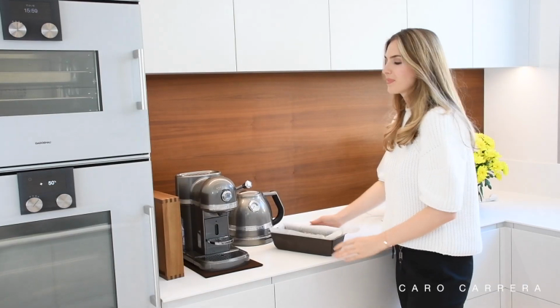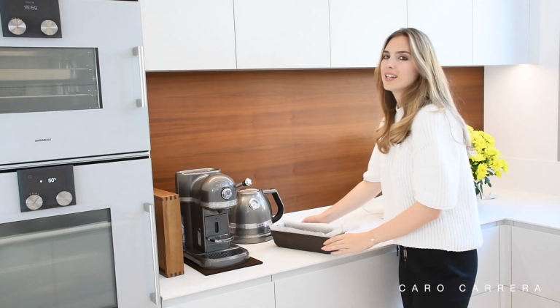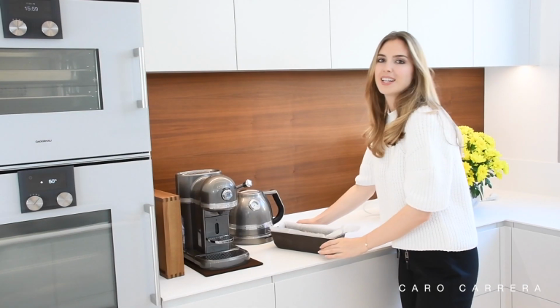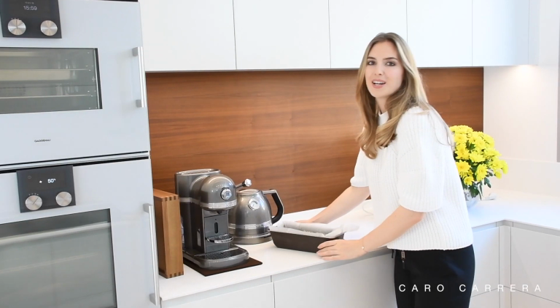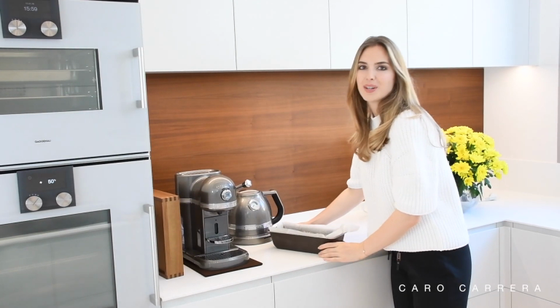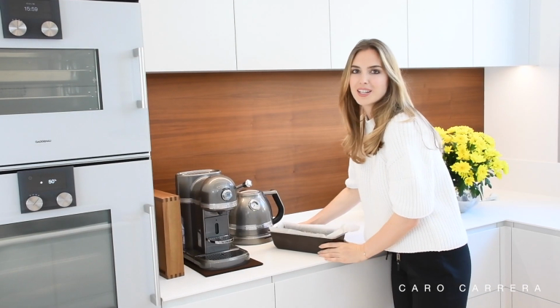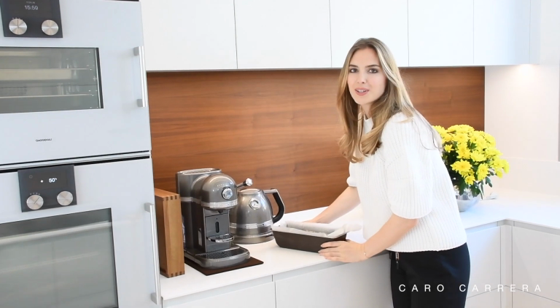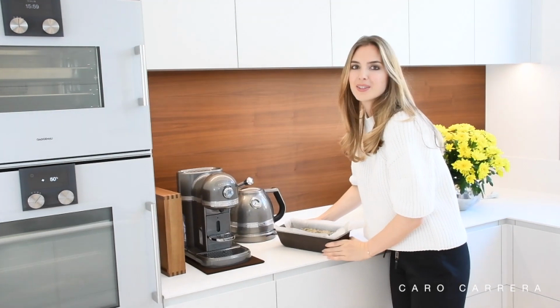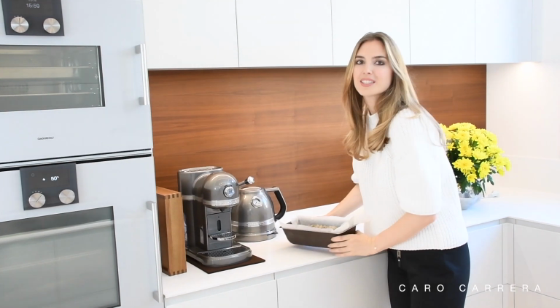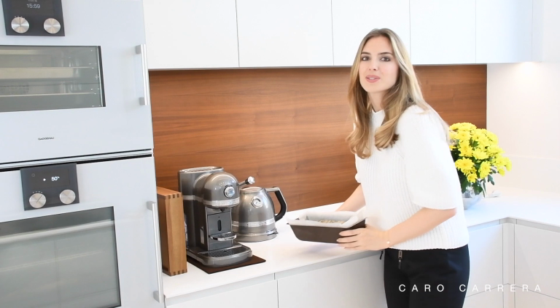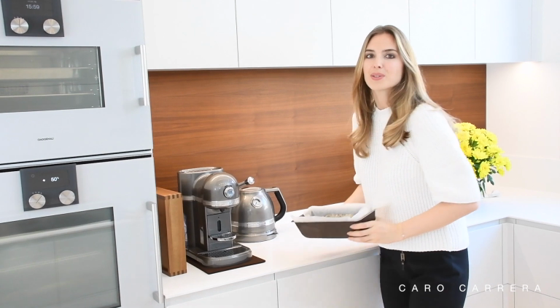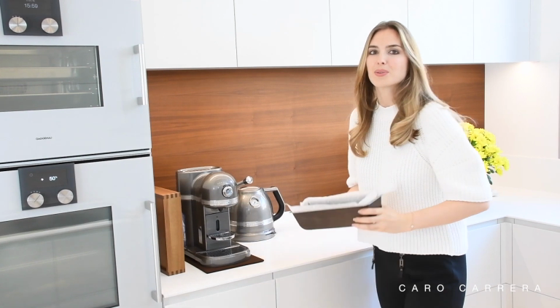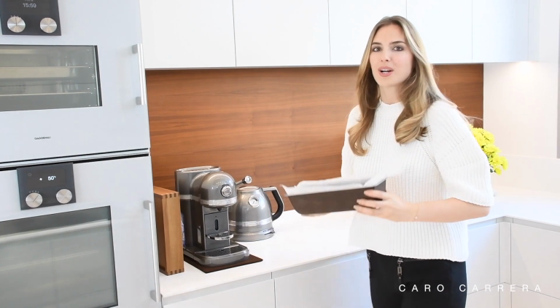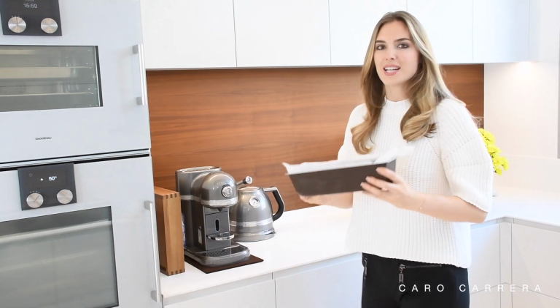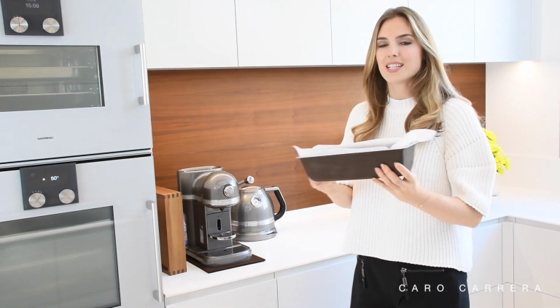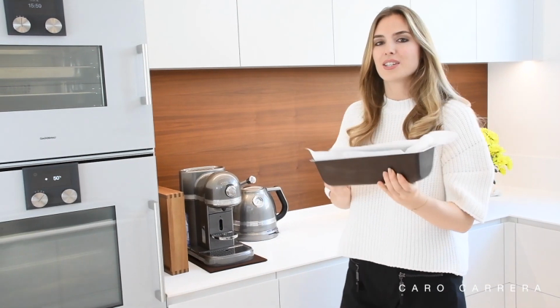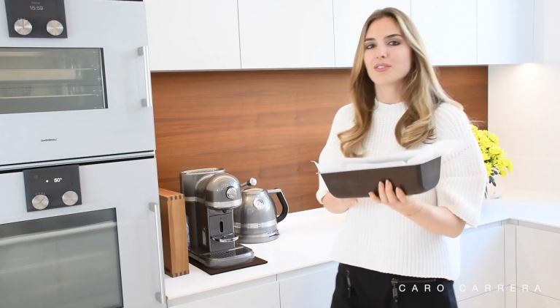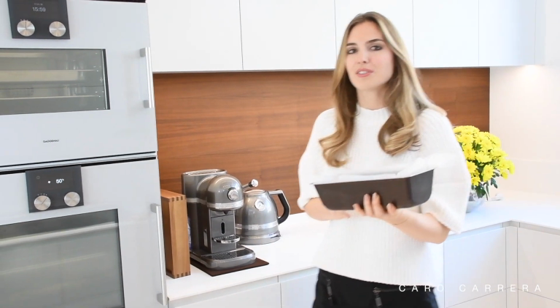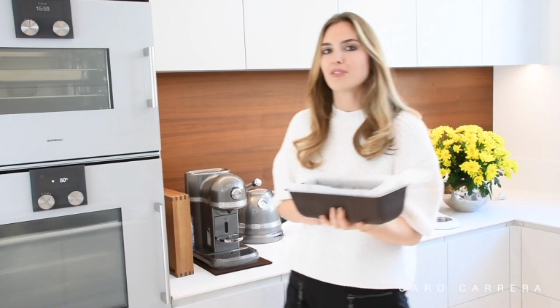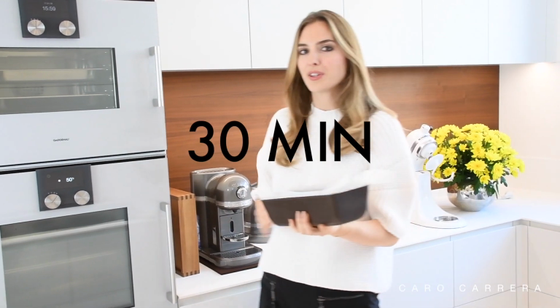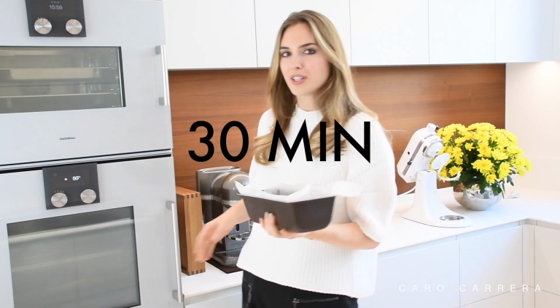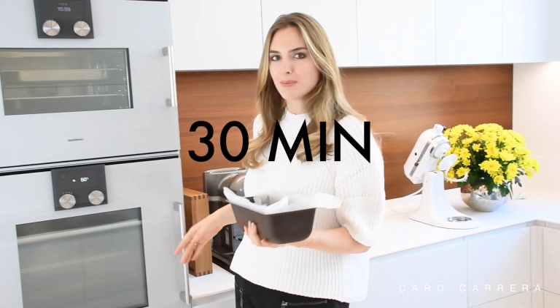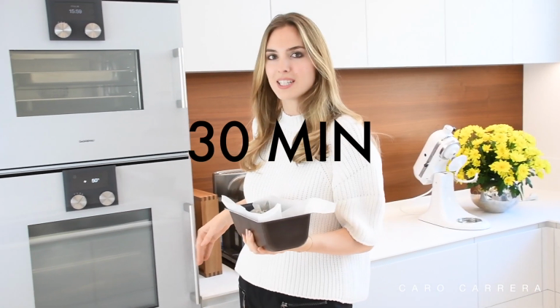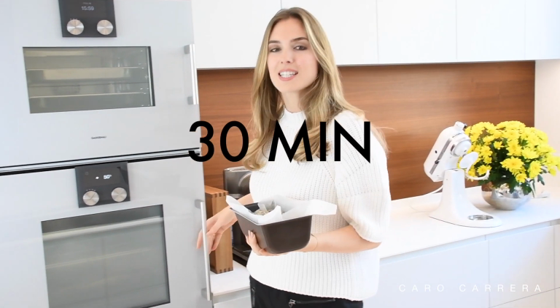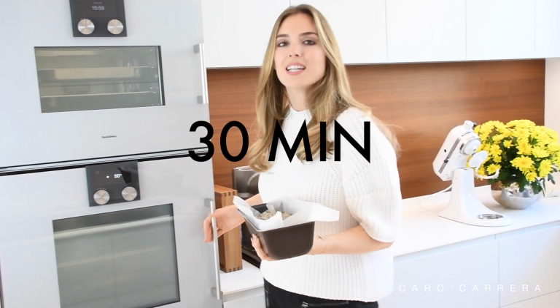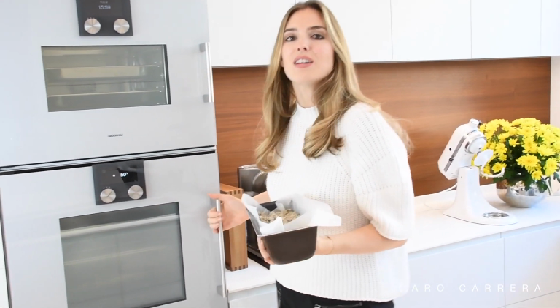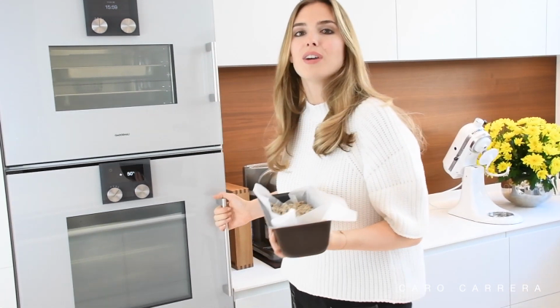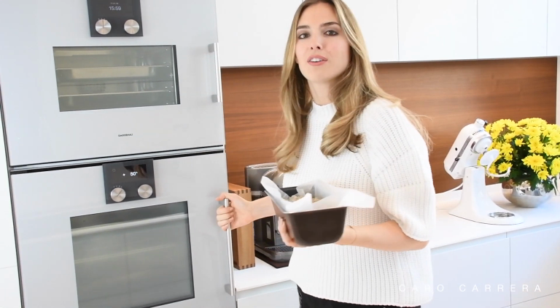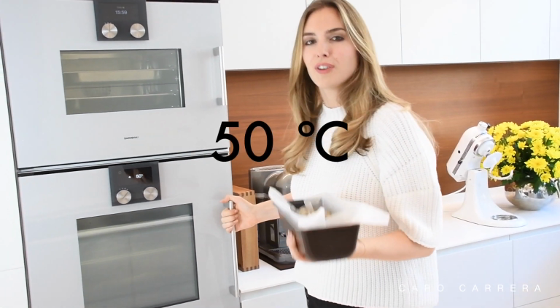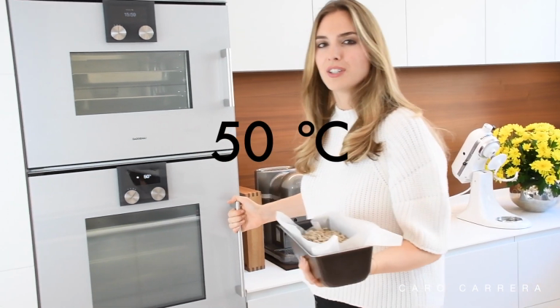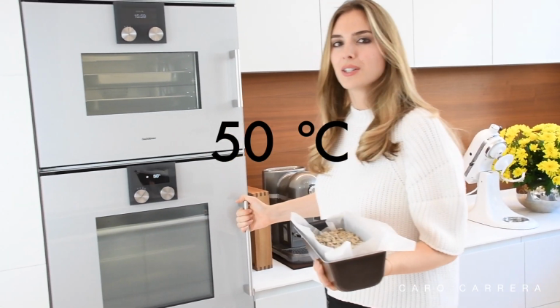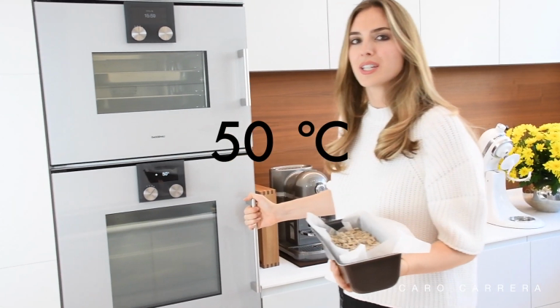Now I allow the dough to rise in the oven for 30 minutes at 50 degrees.